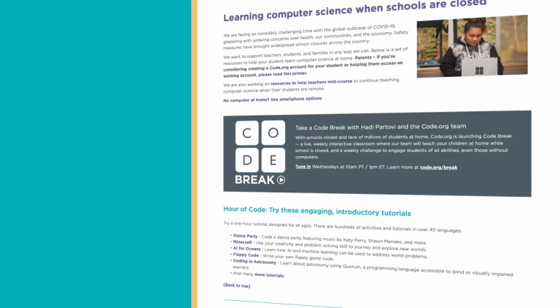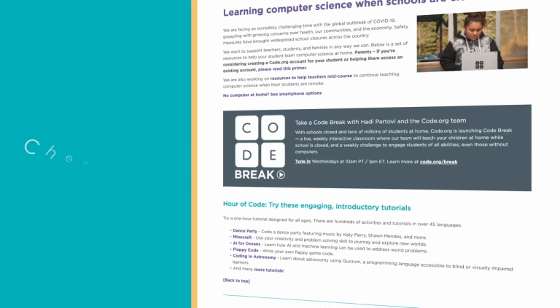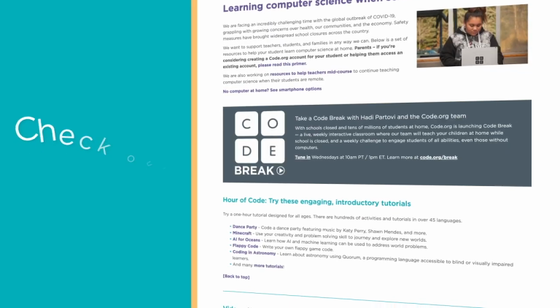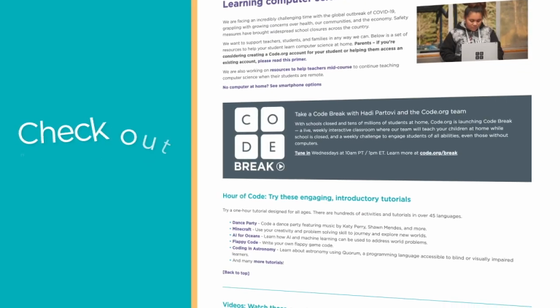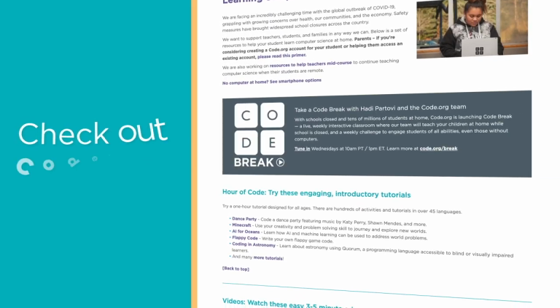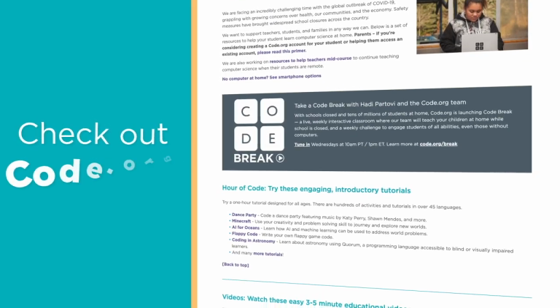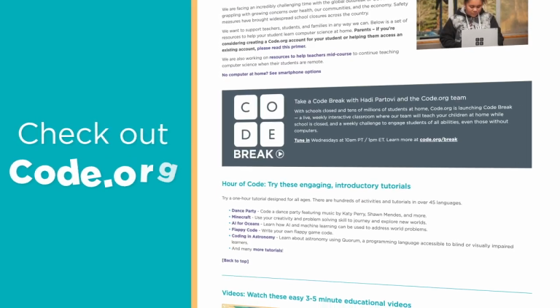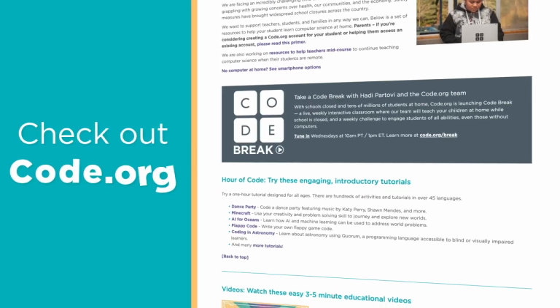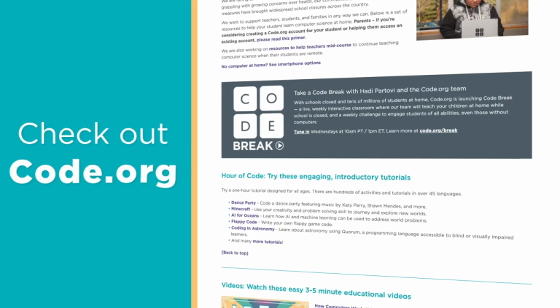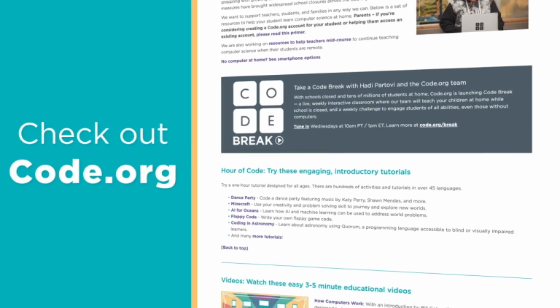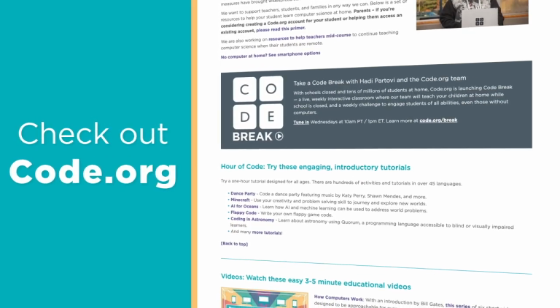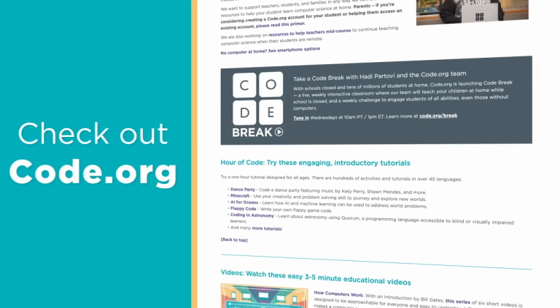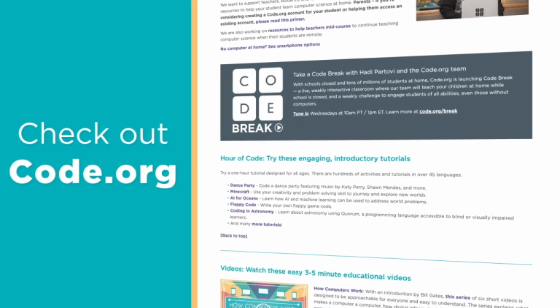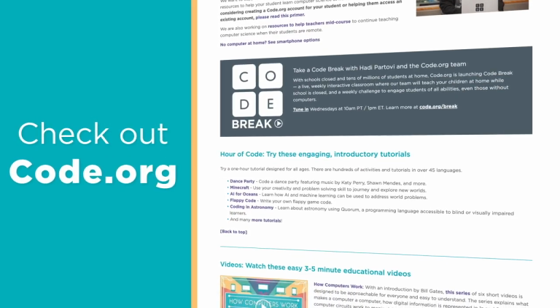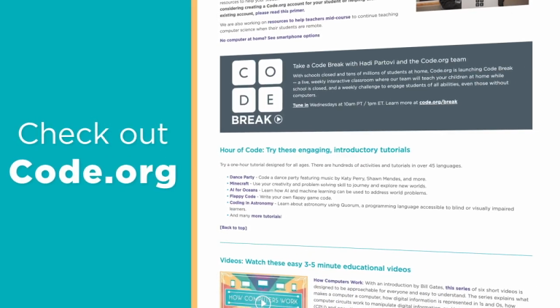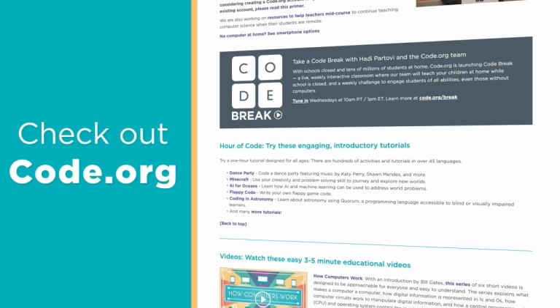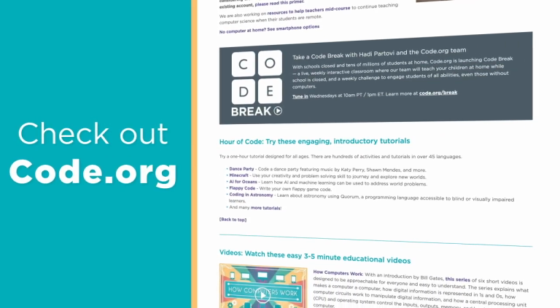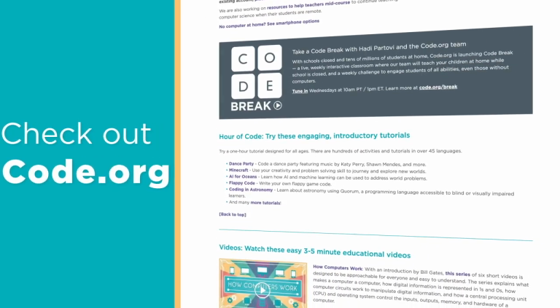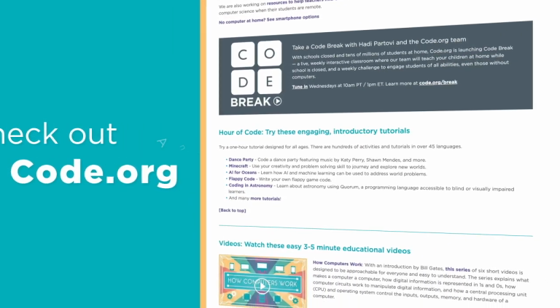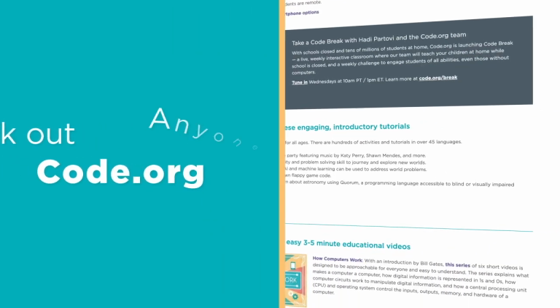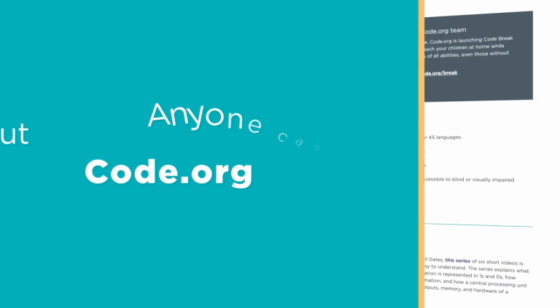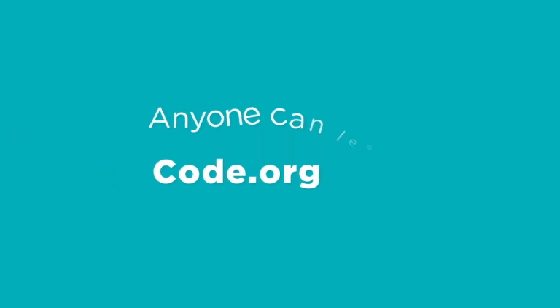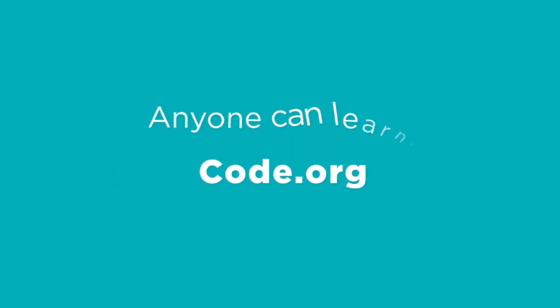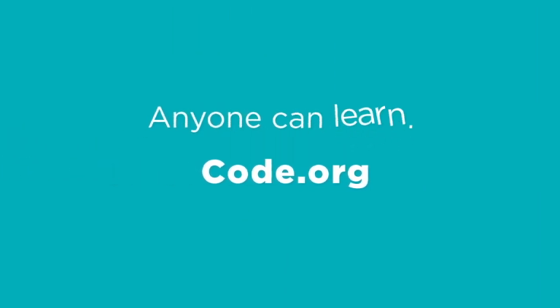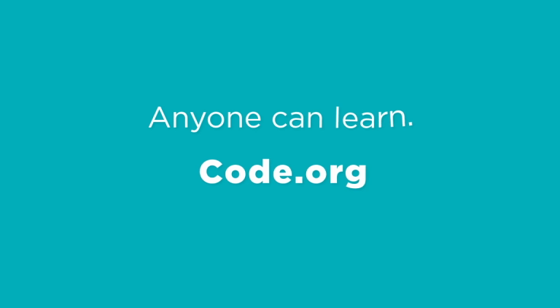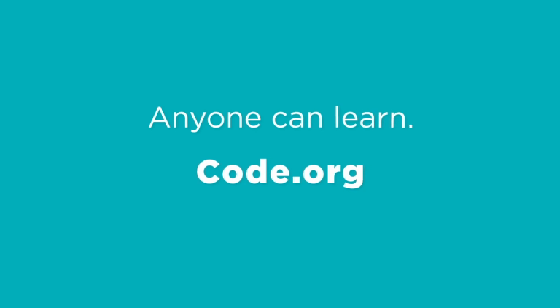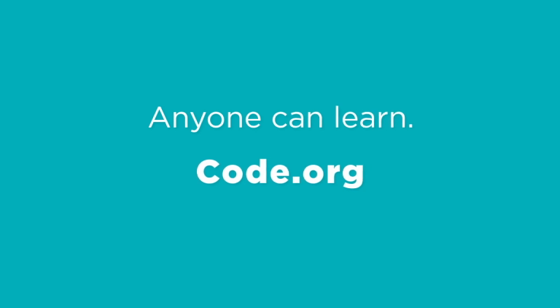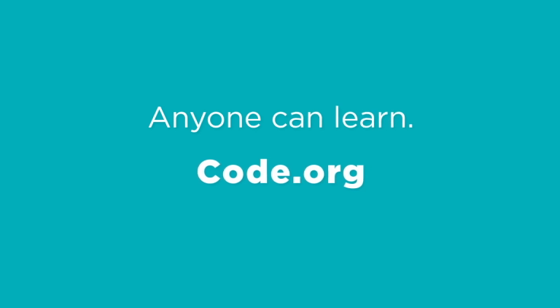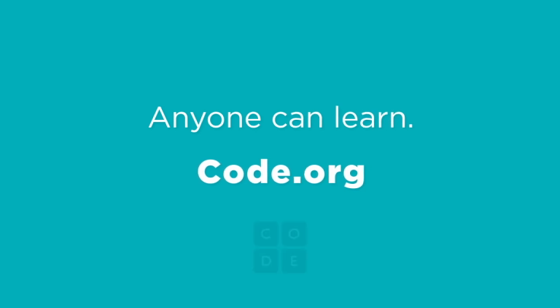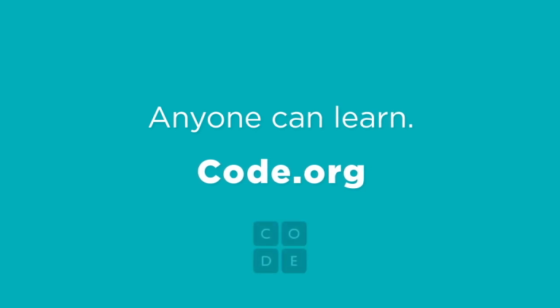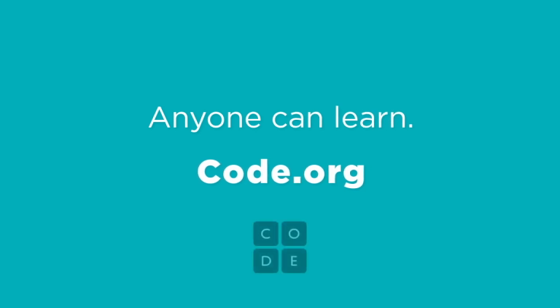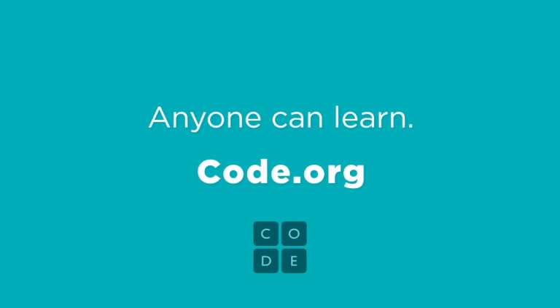Check out code.org. There's something for everyone. Because anyone can learn. Give it a shot!